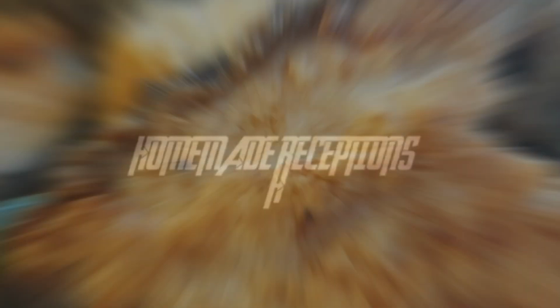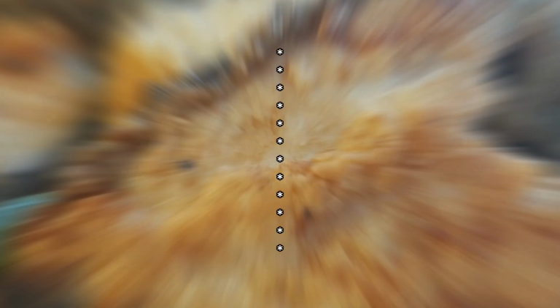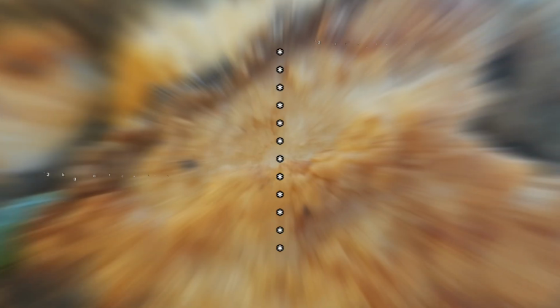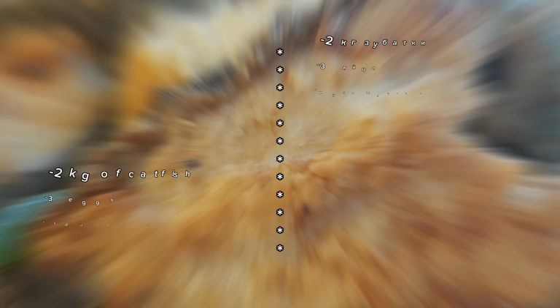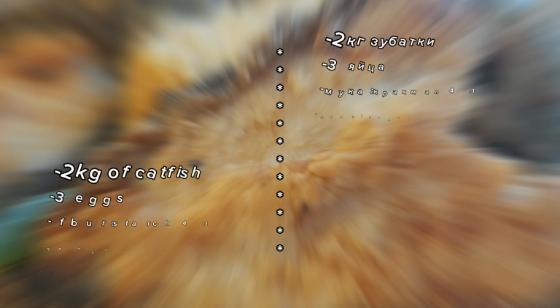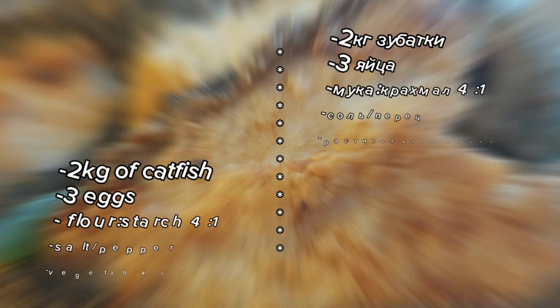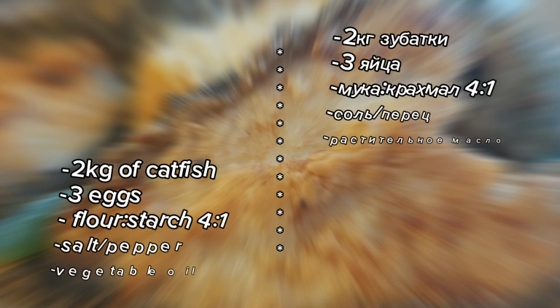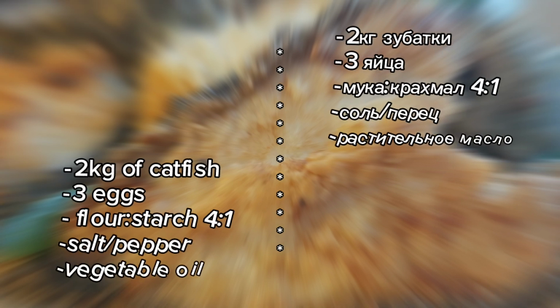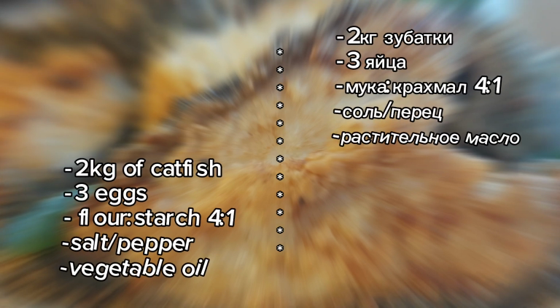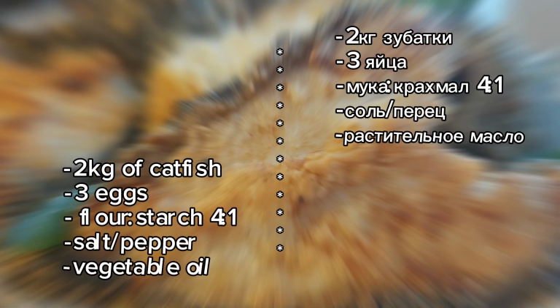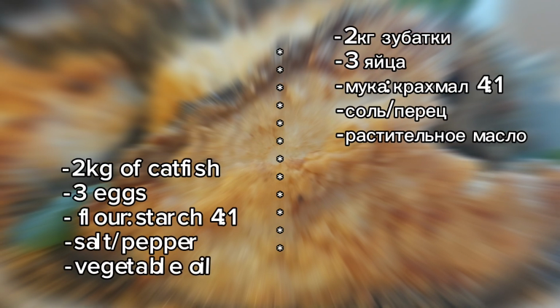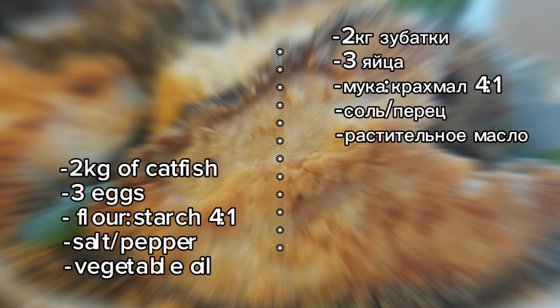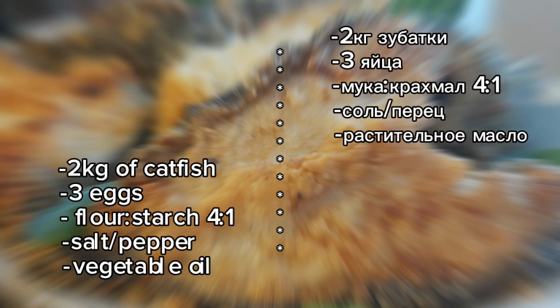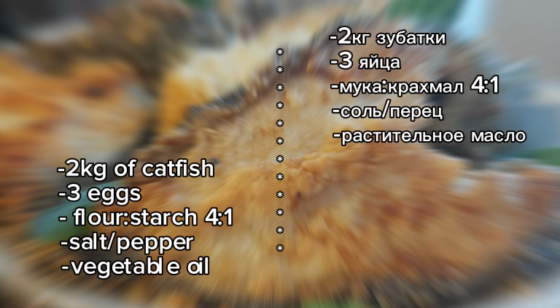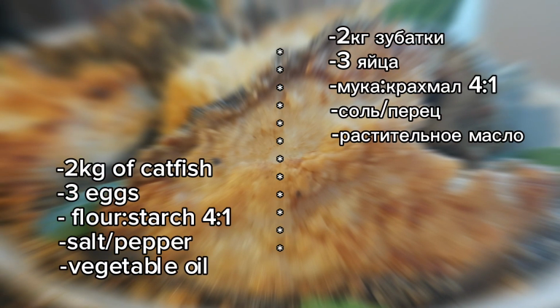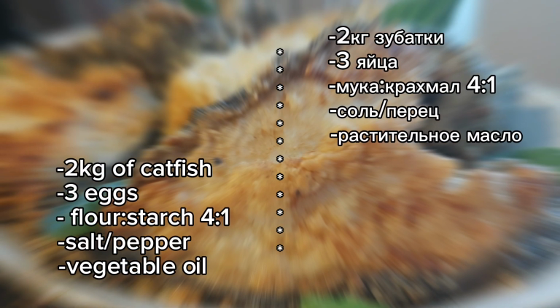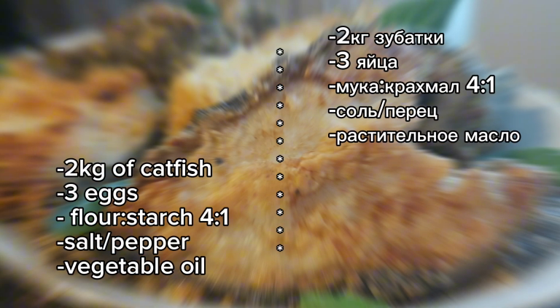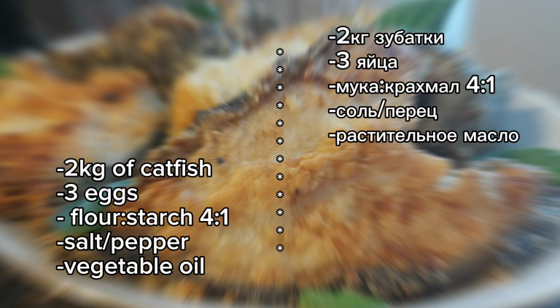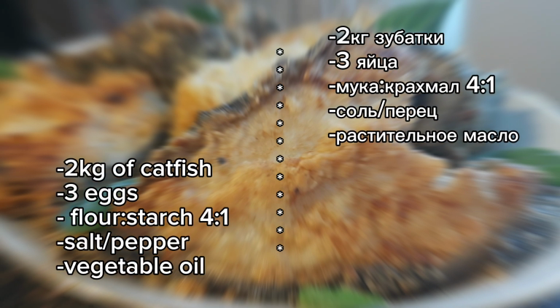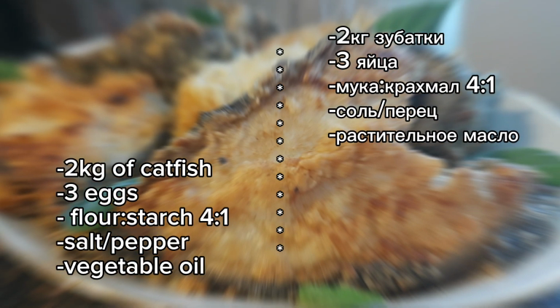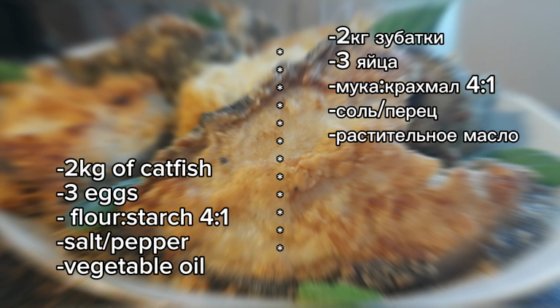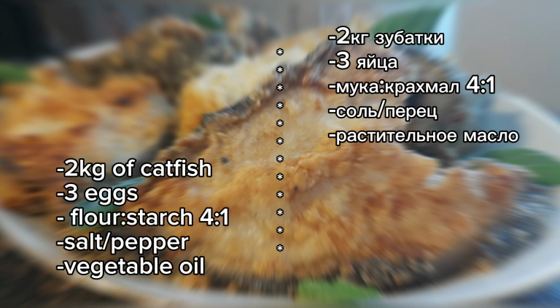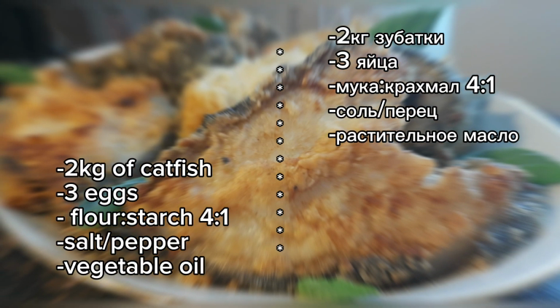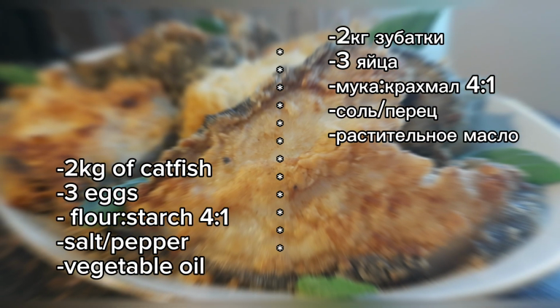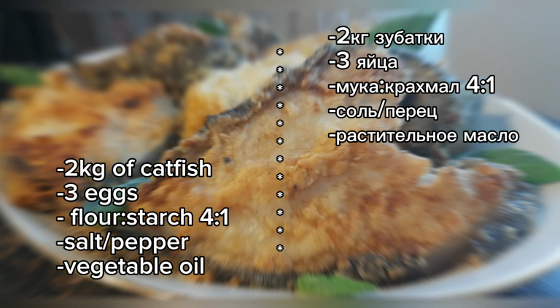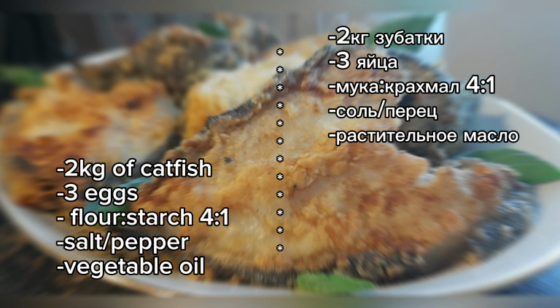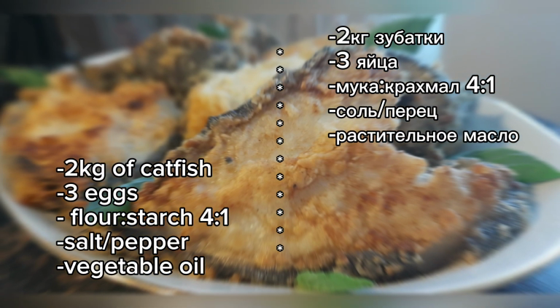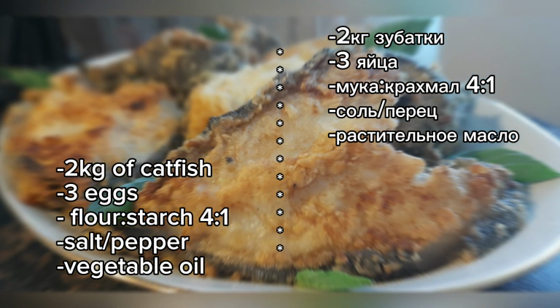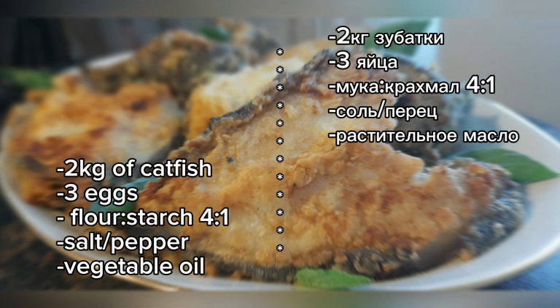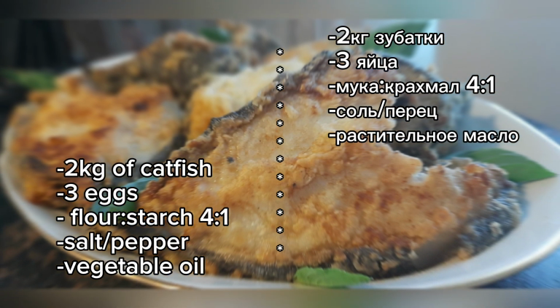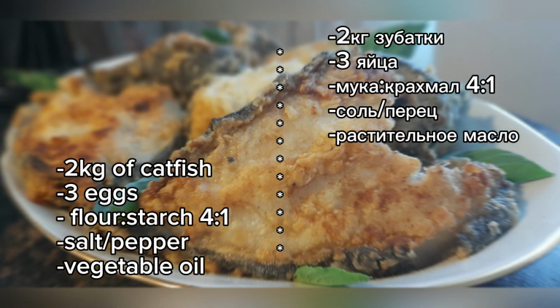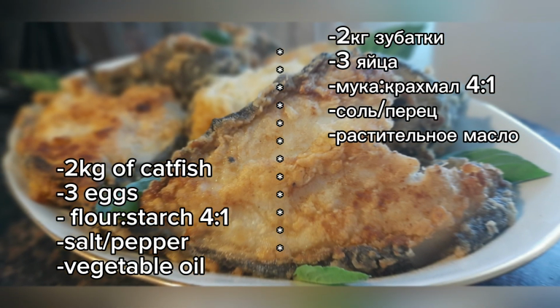Greetings to everyone who came to my channel. Let's cook a catfish monster today.